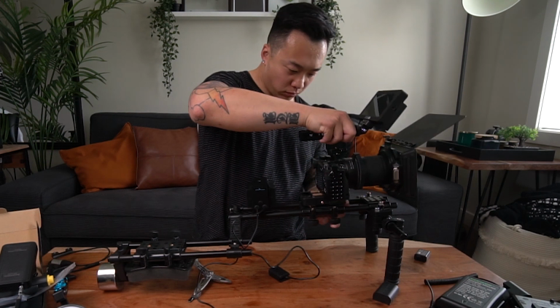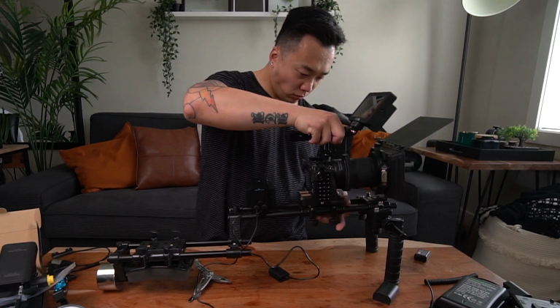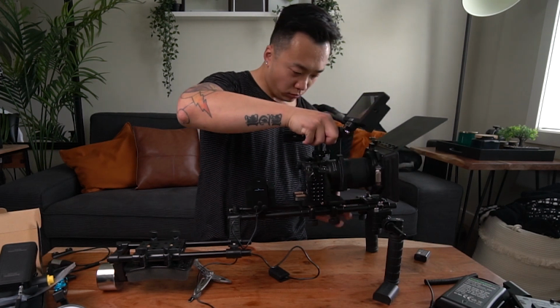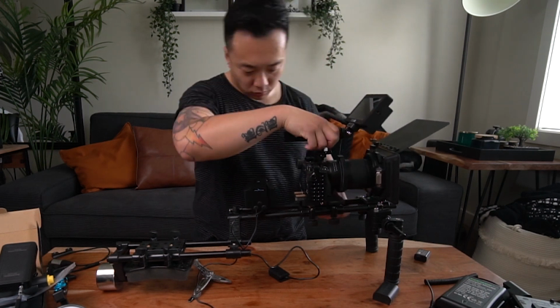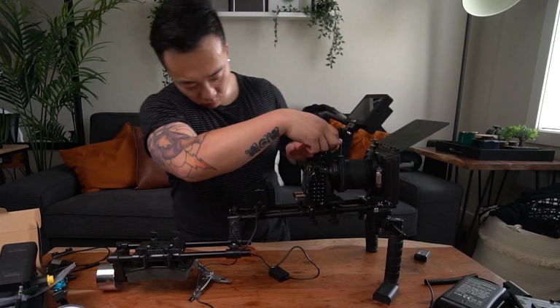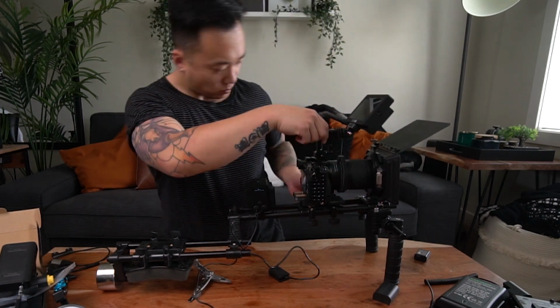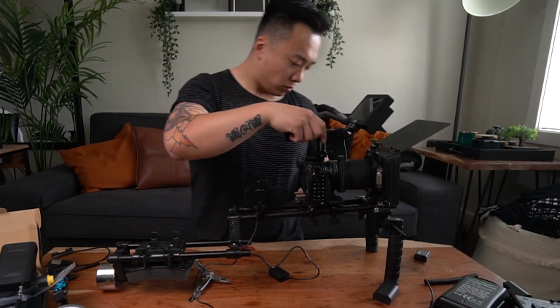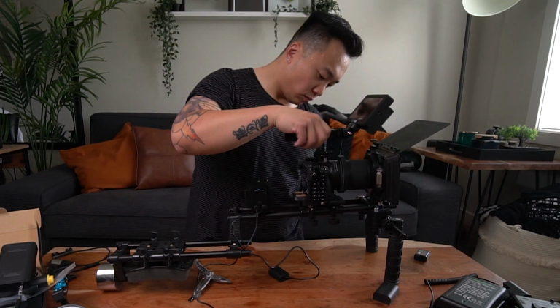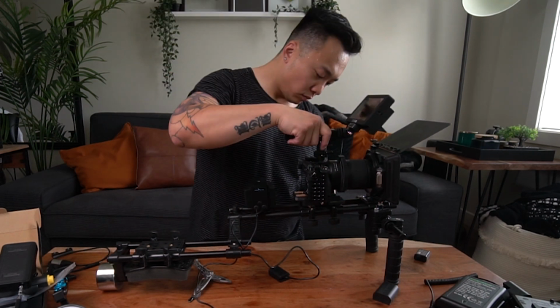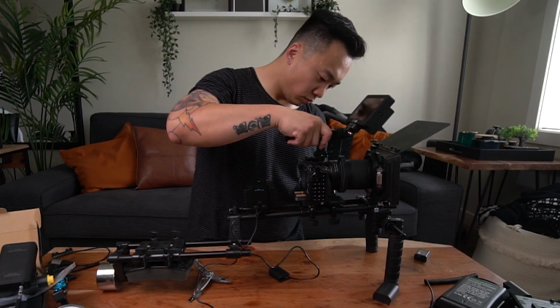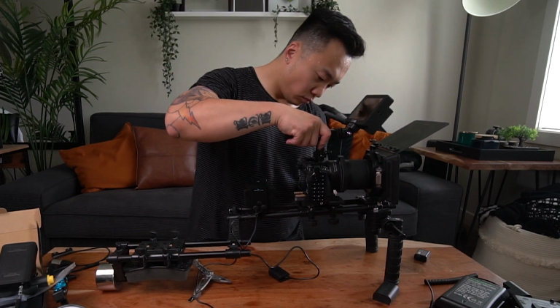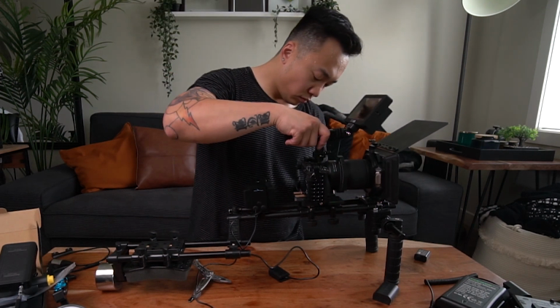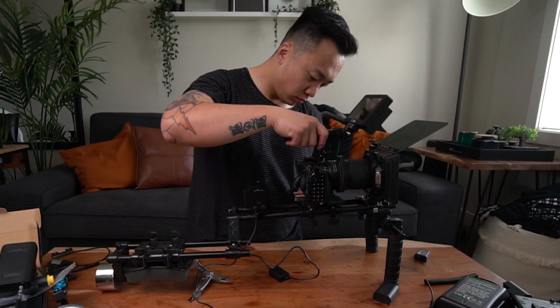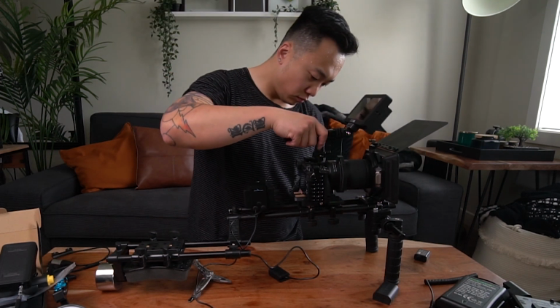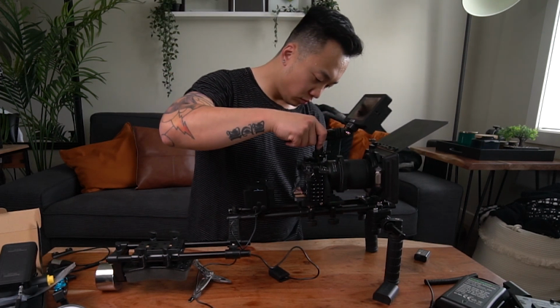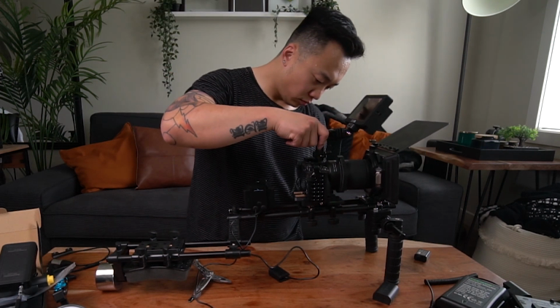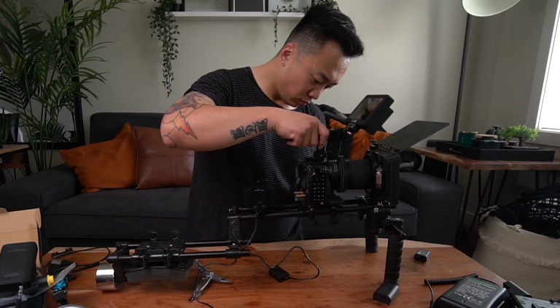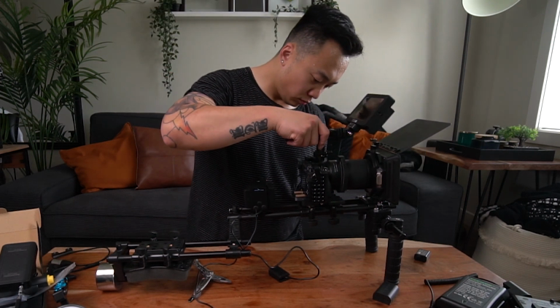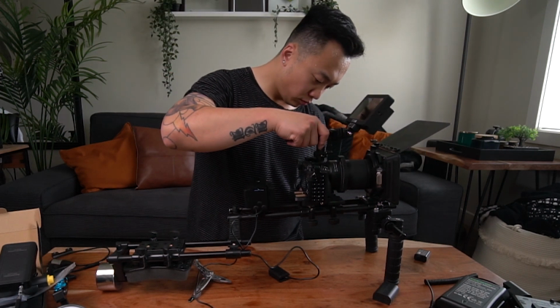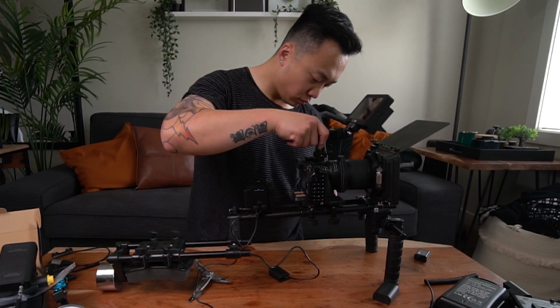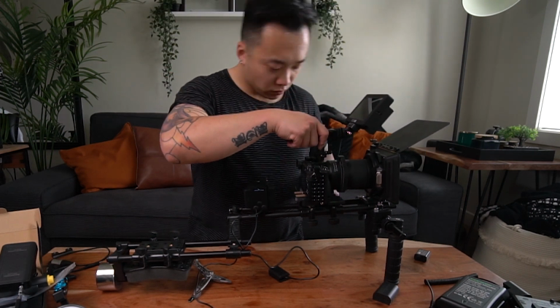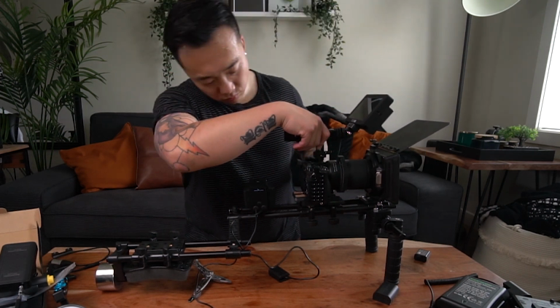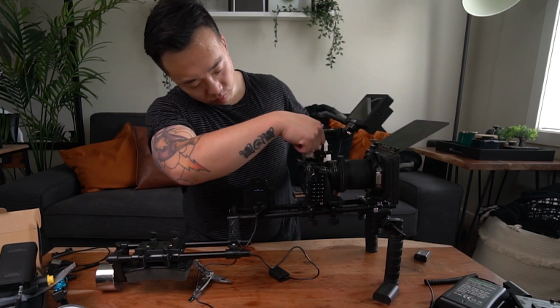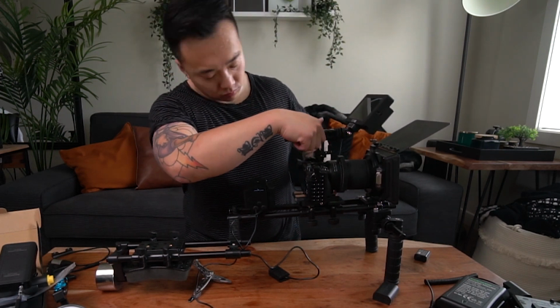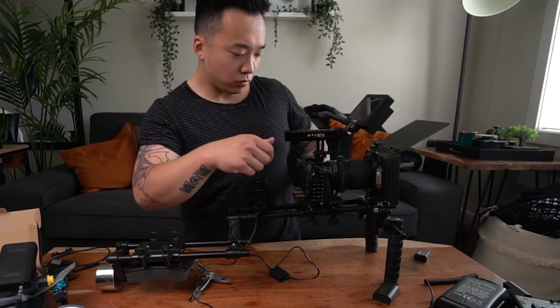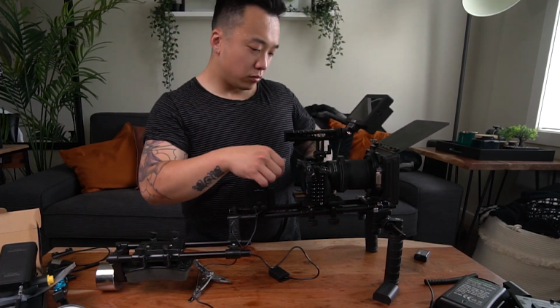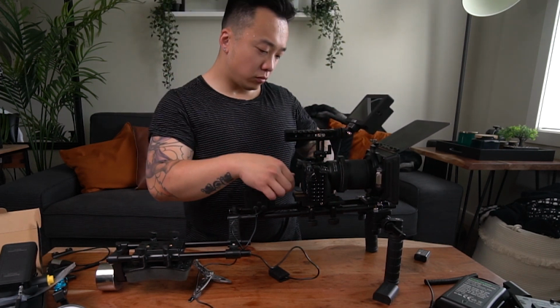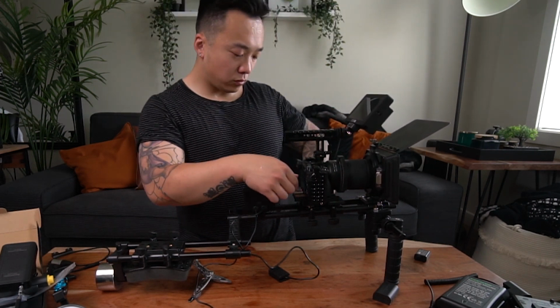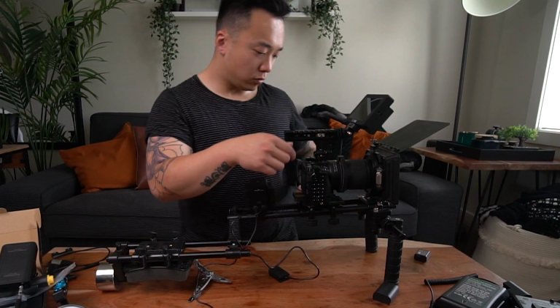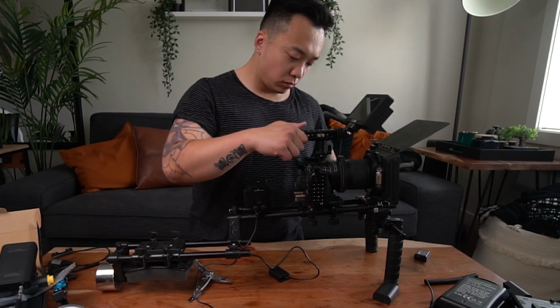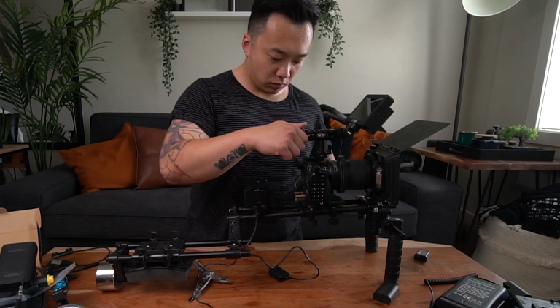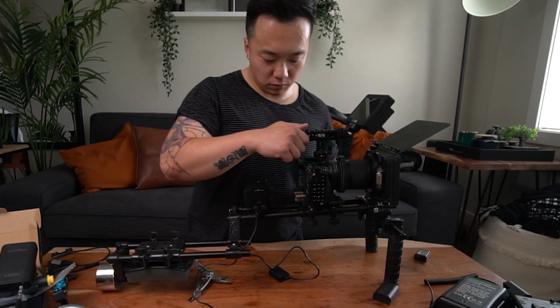Turns out I have to disconnect everything to put in the XLR battery box. Put the camera cage and camera and everything back on and then tighten everything.